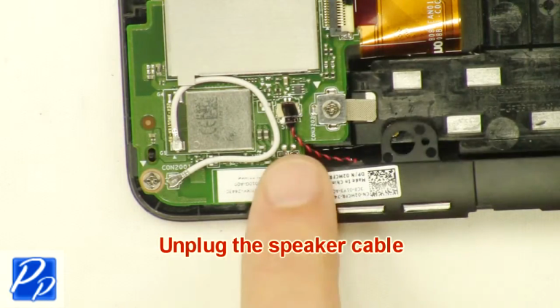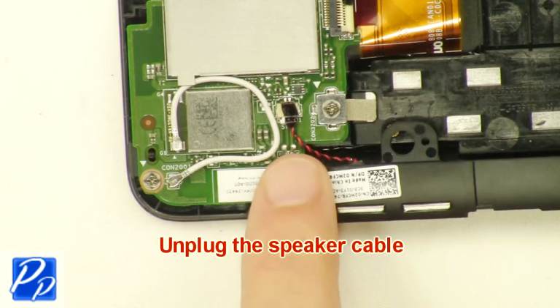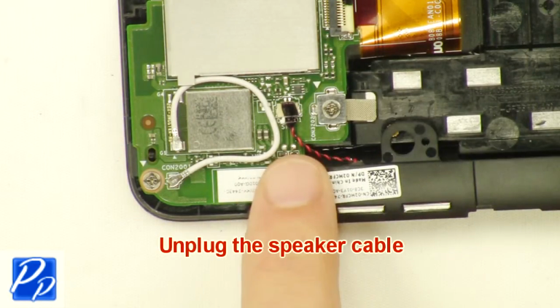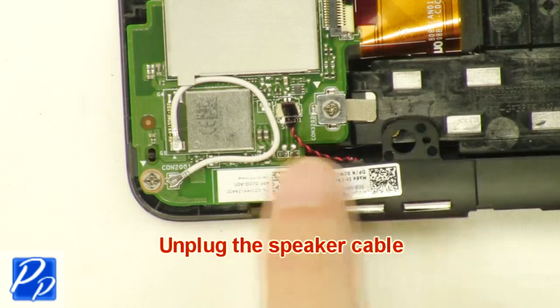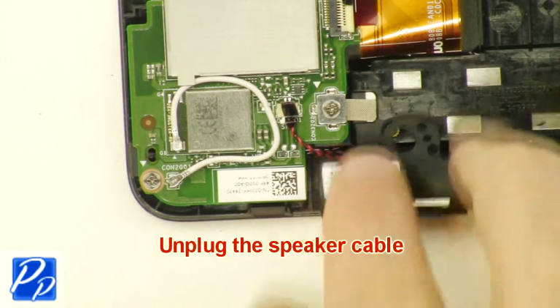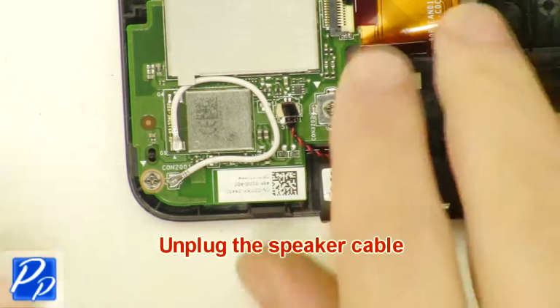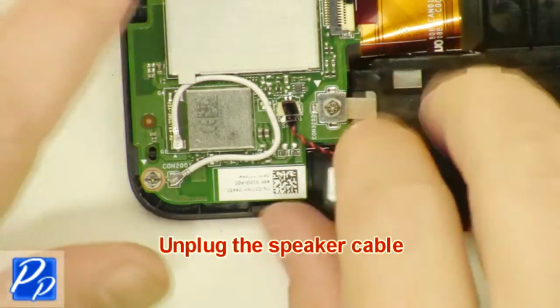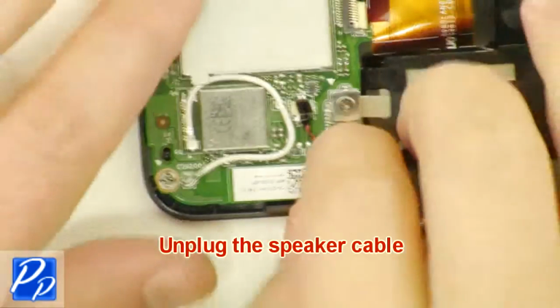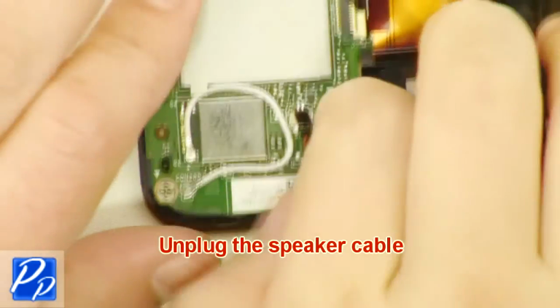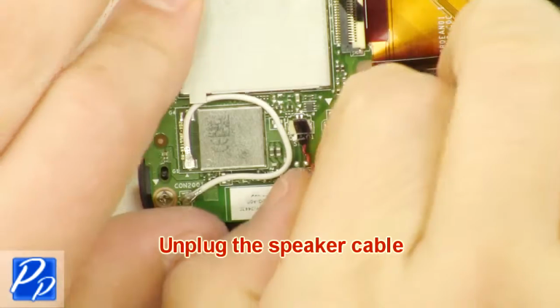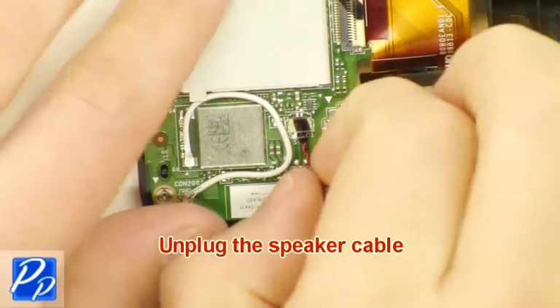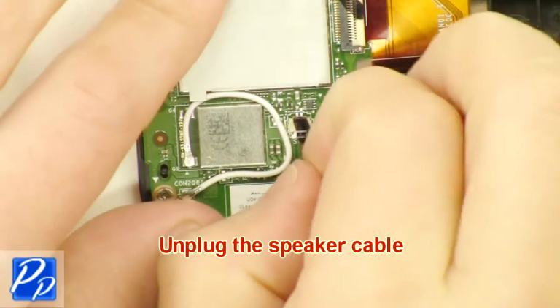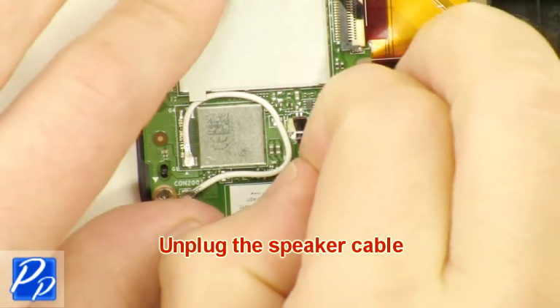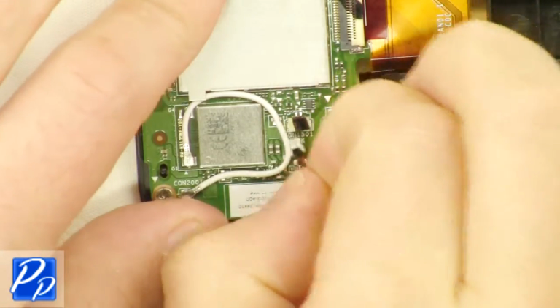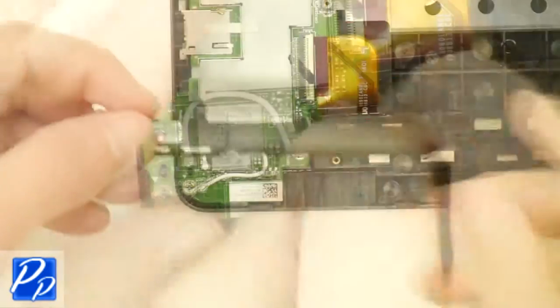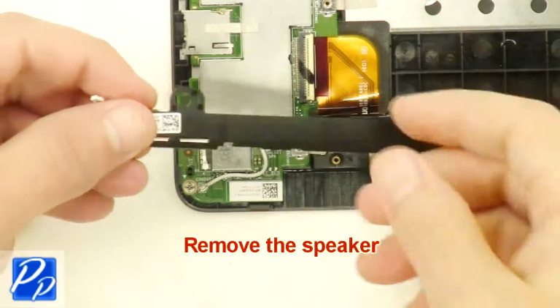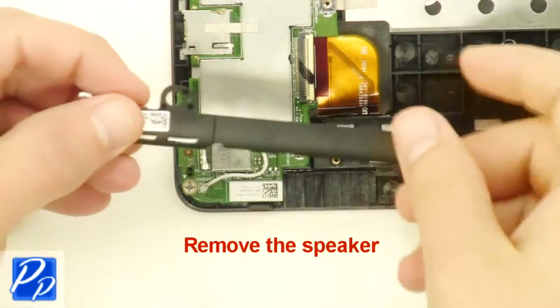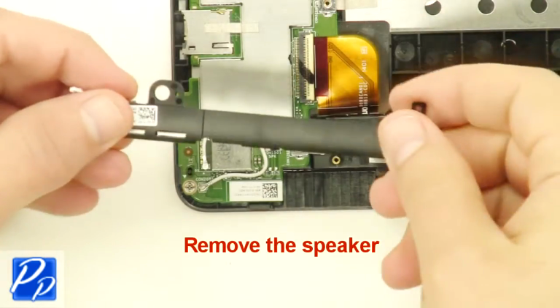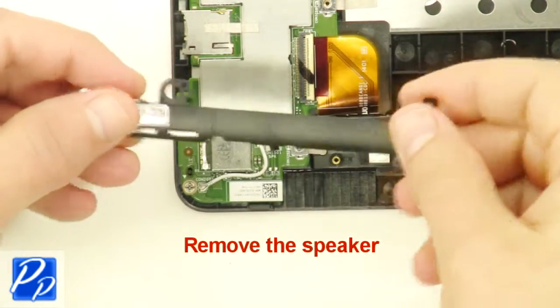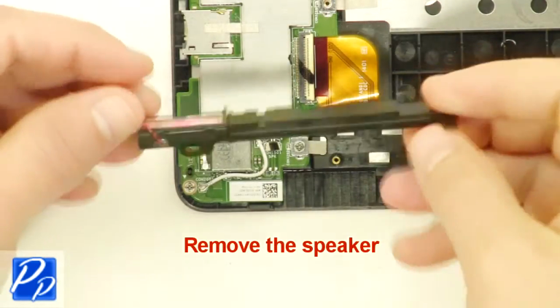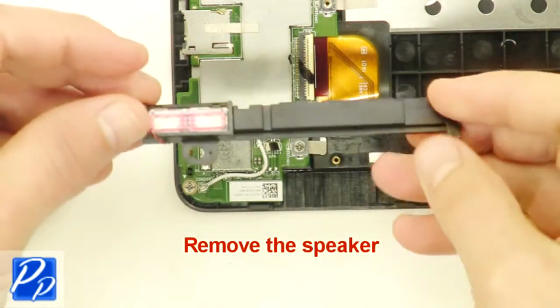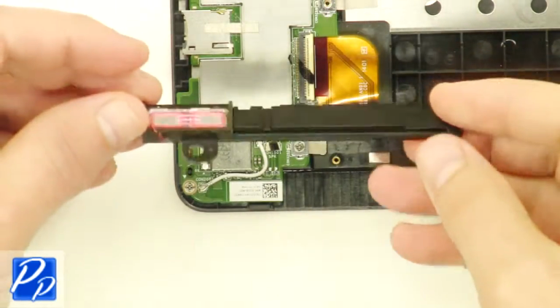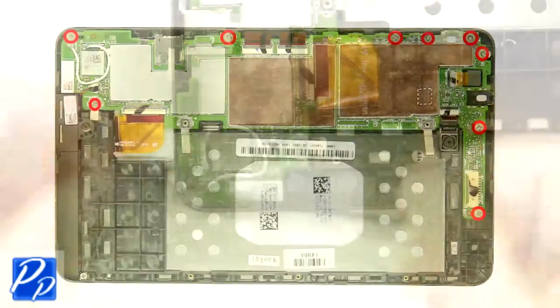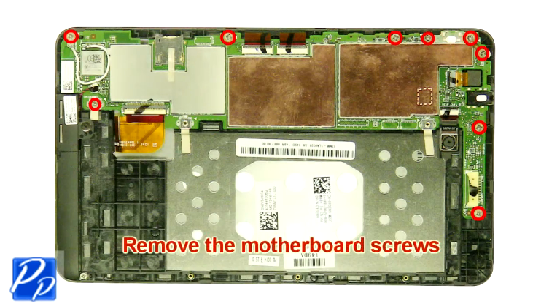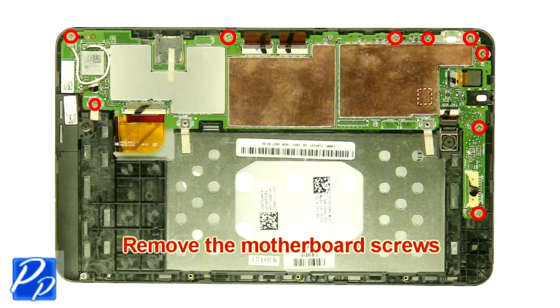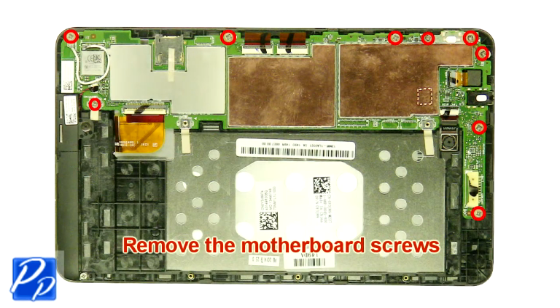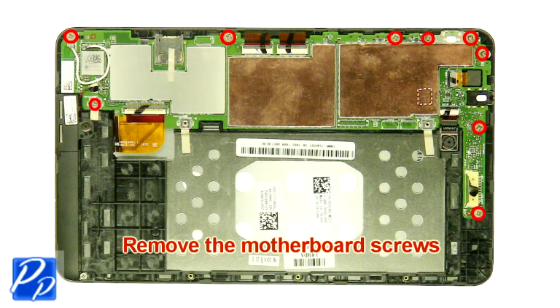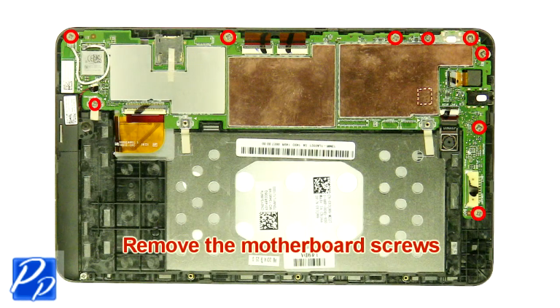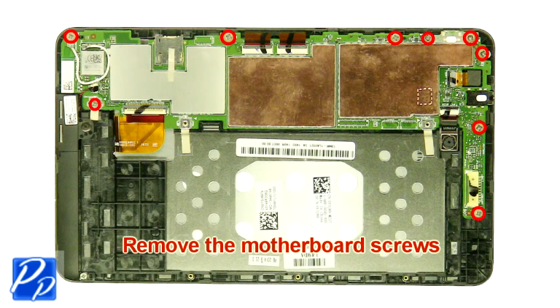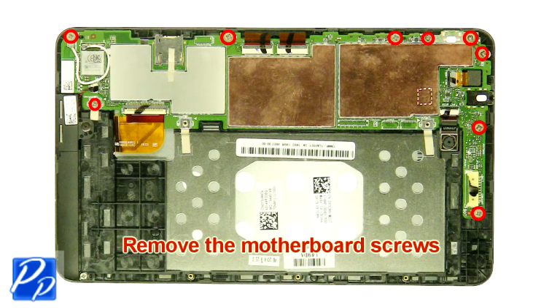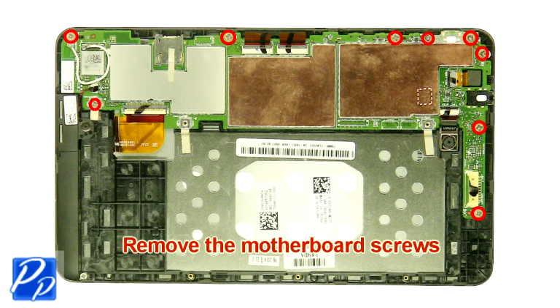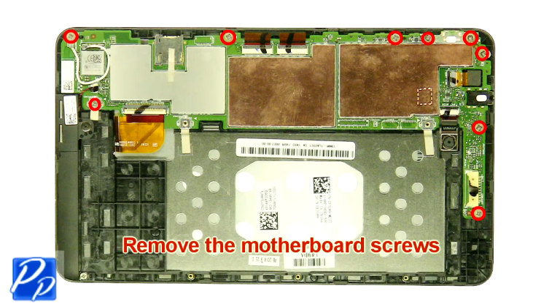Unplug the speaker cable. Remove the speaker. Remove the motherboard screws.